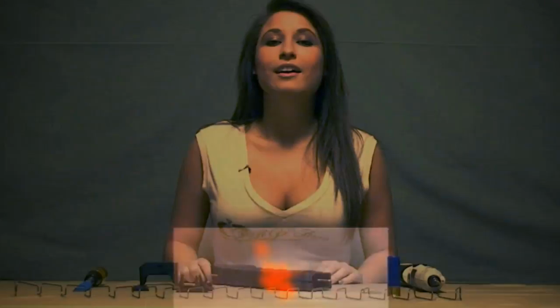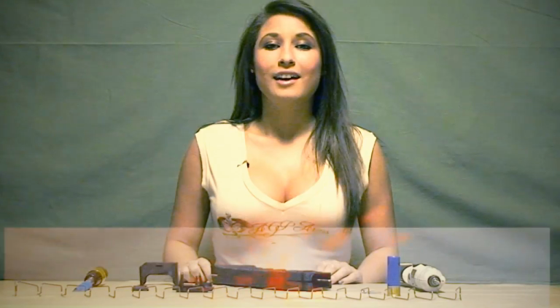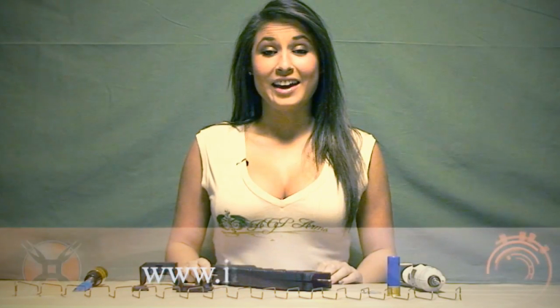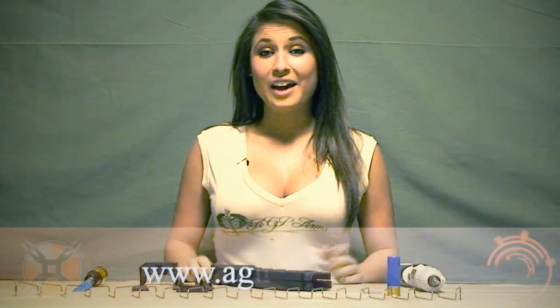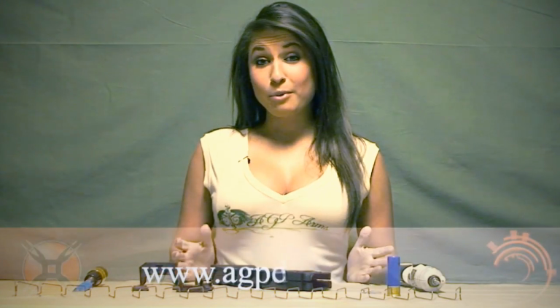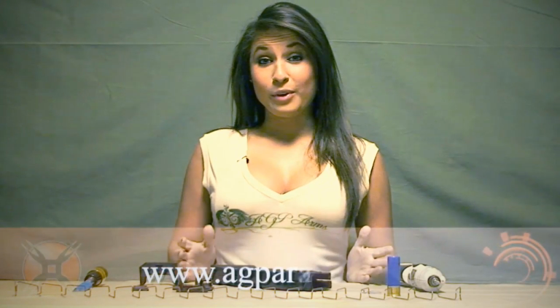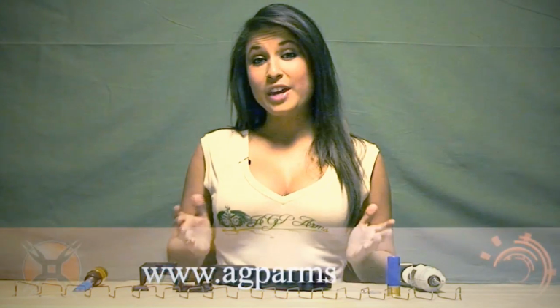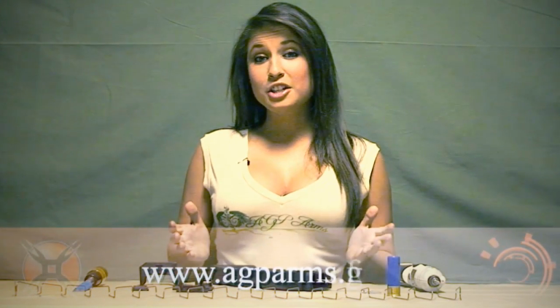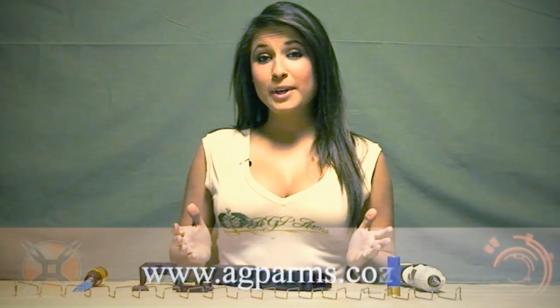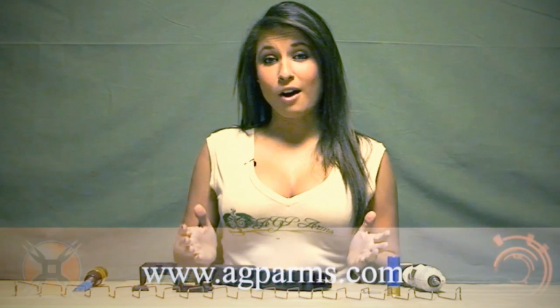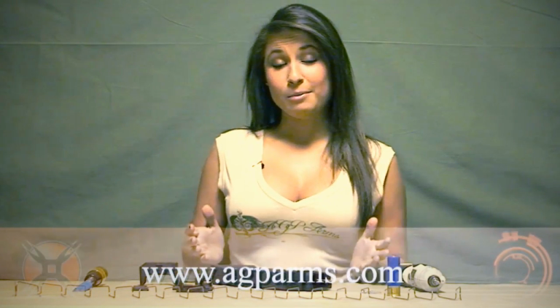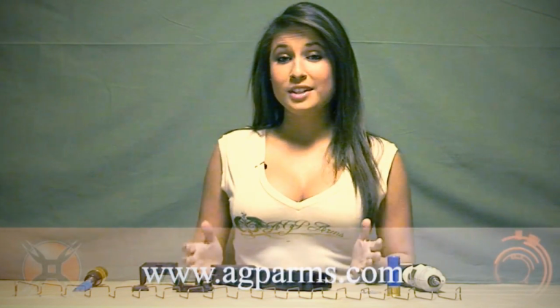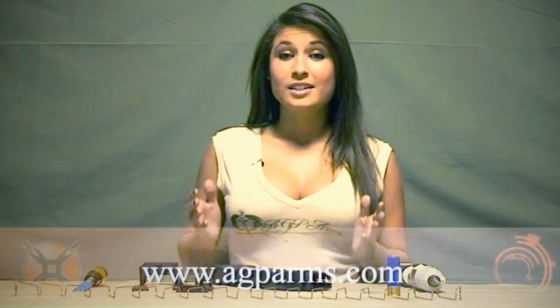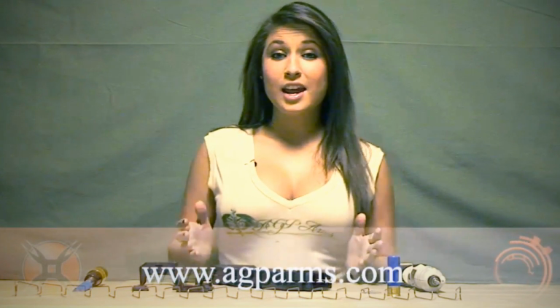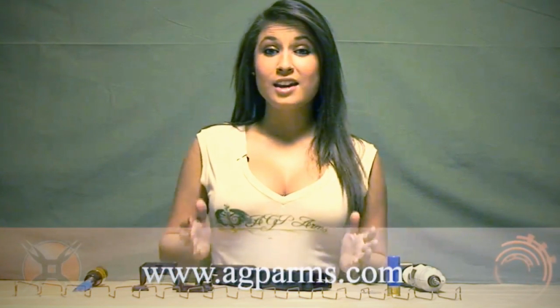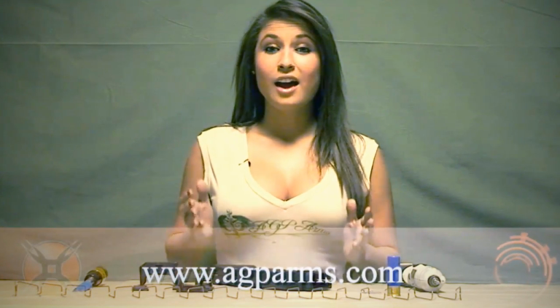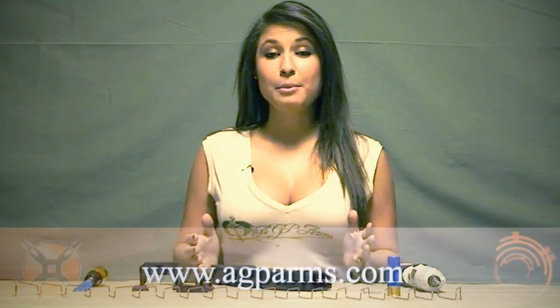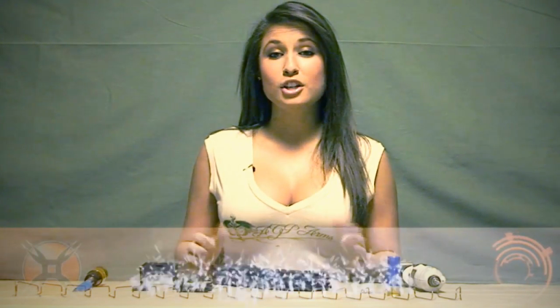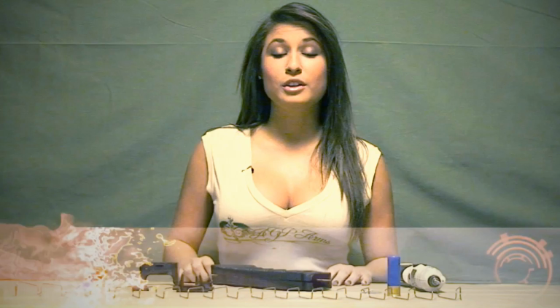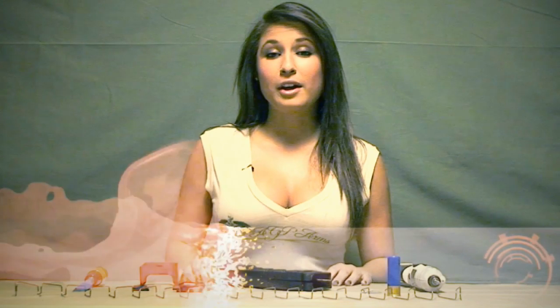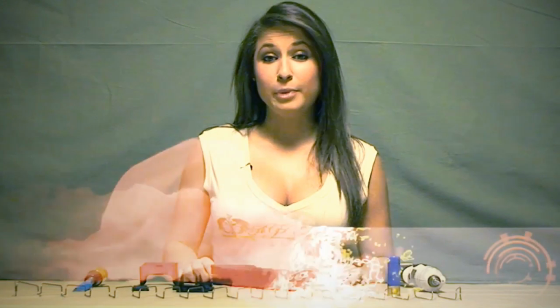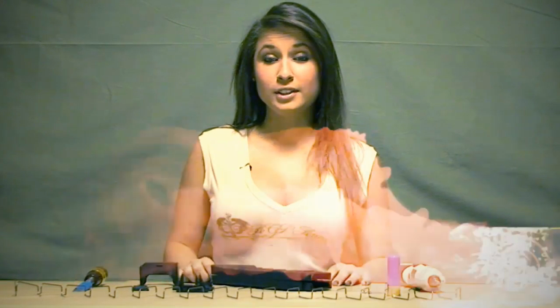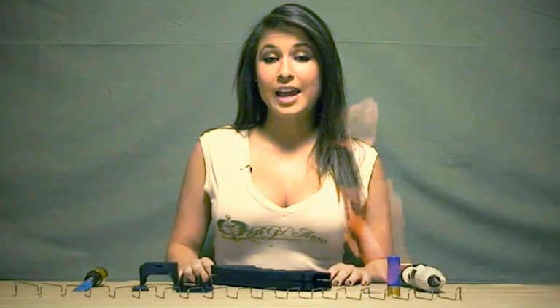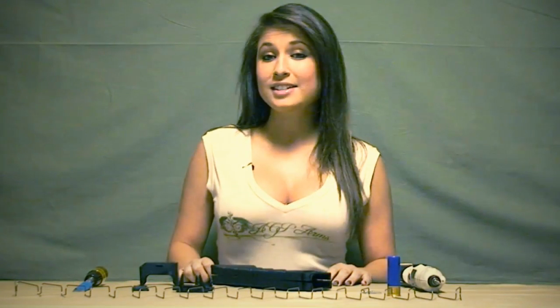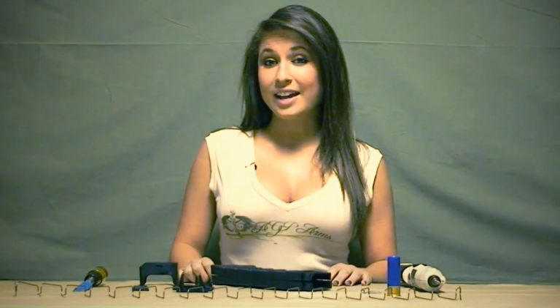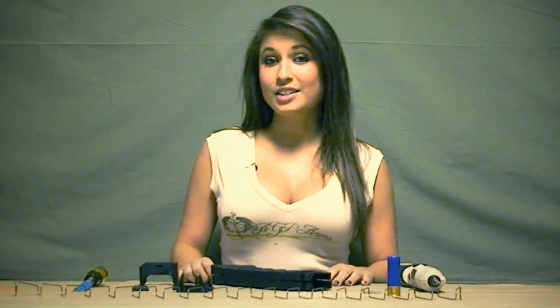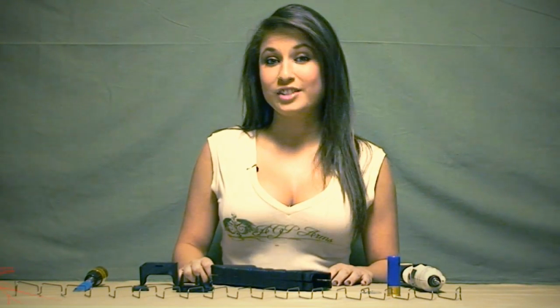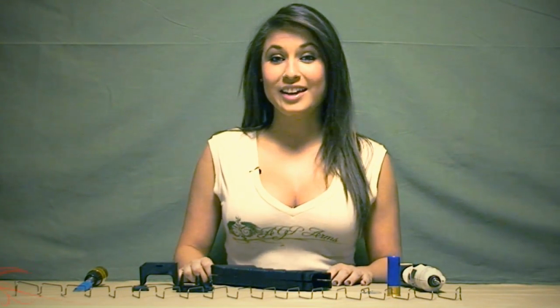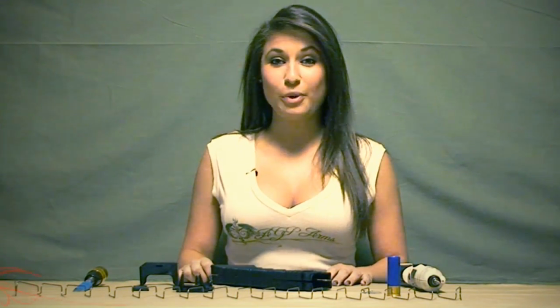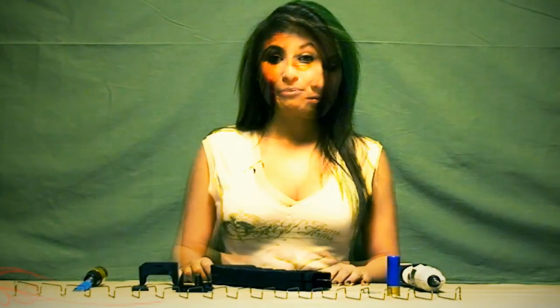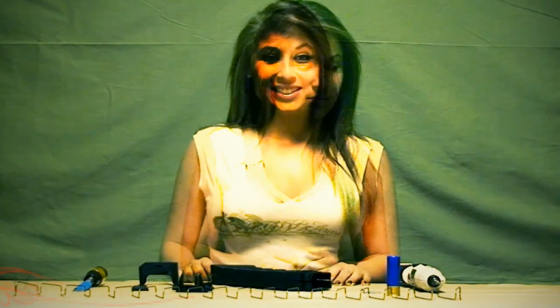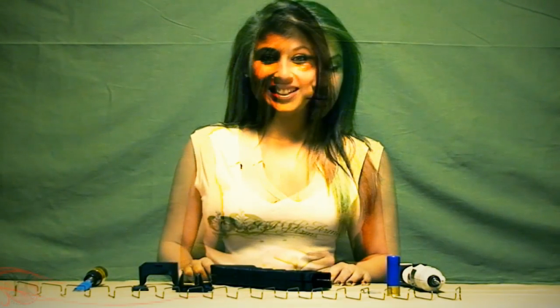Hi, I'm Reva with AGP Arms. Today I'm going to show you how to build and test our Saiga 12 magazines.